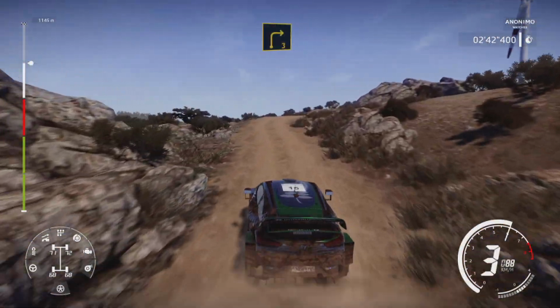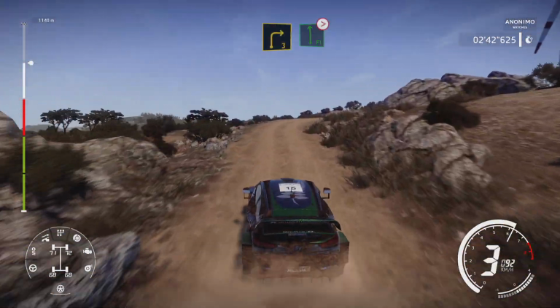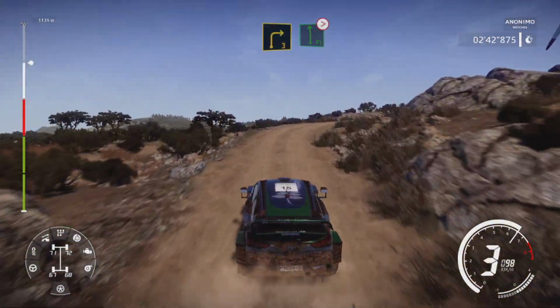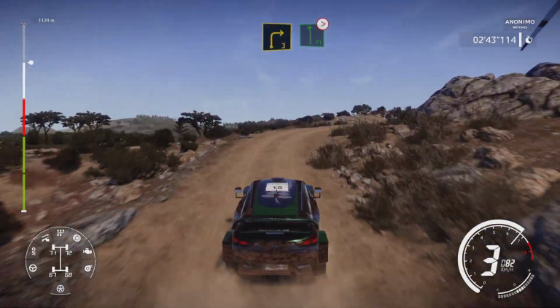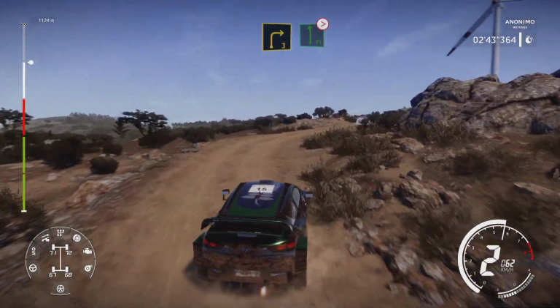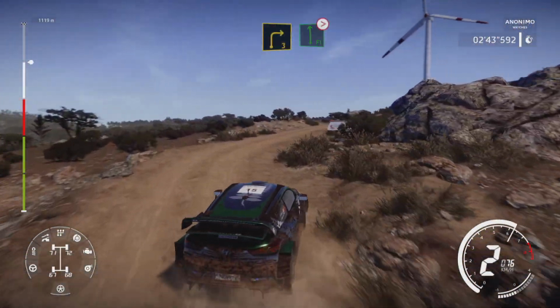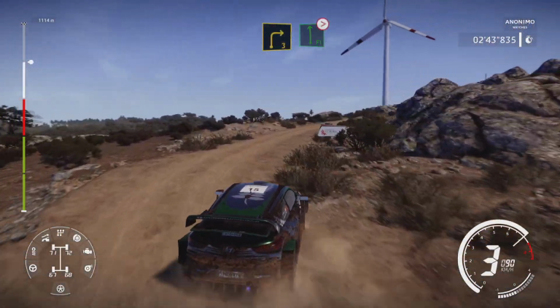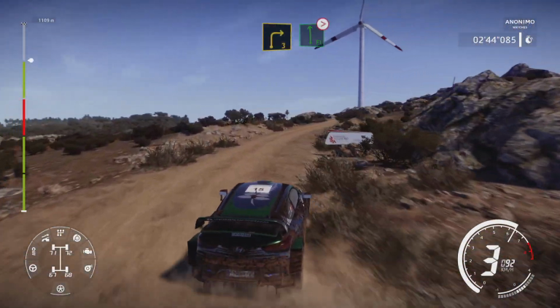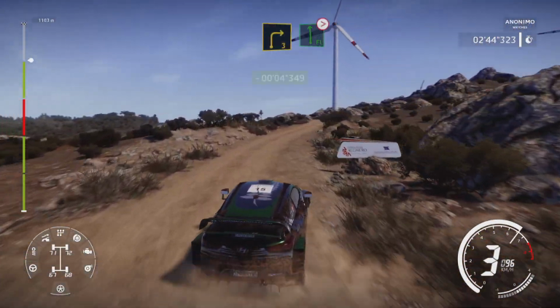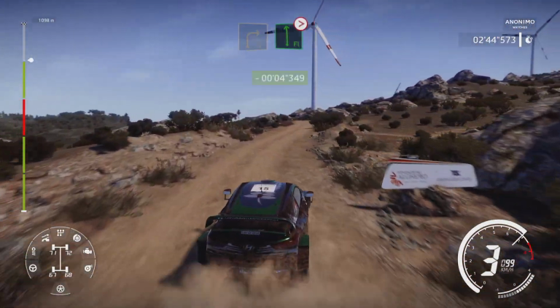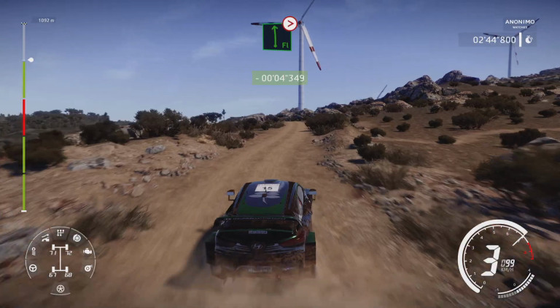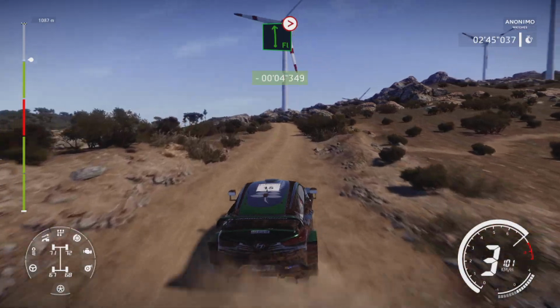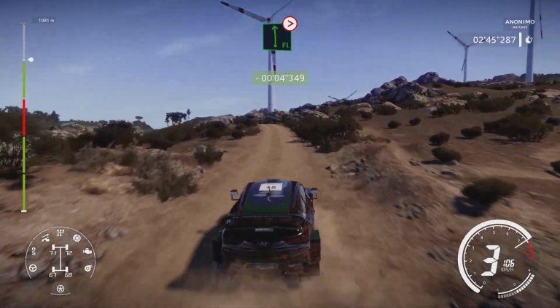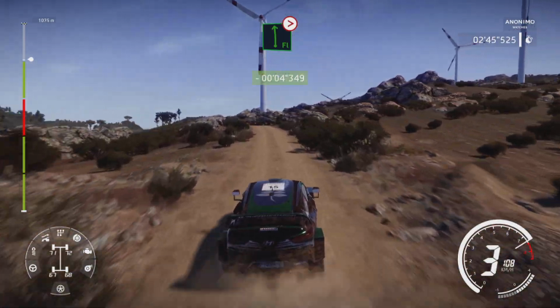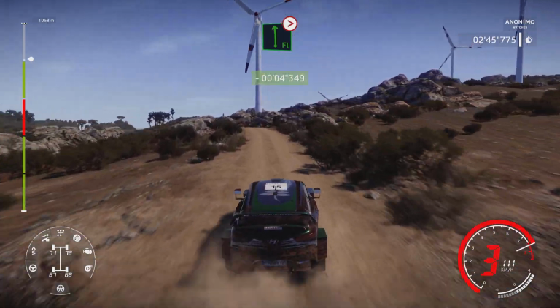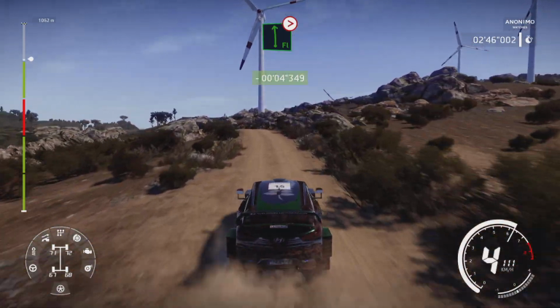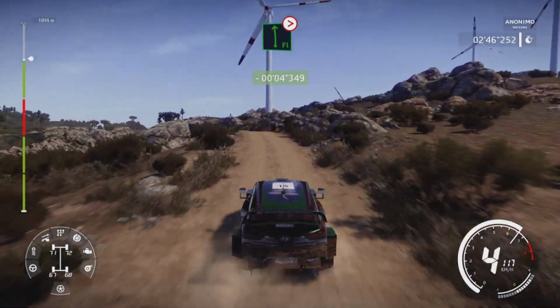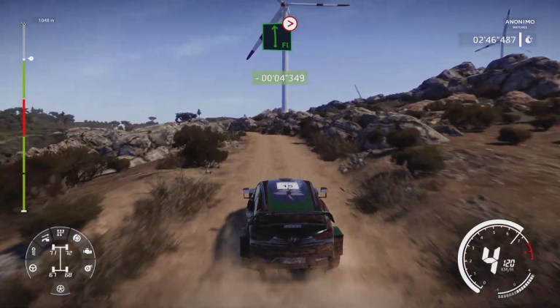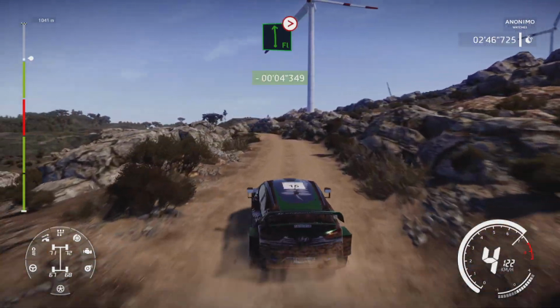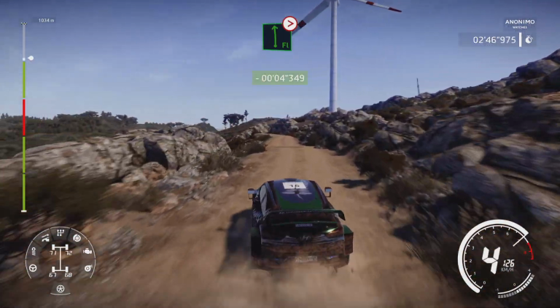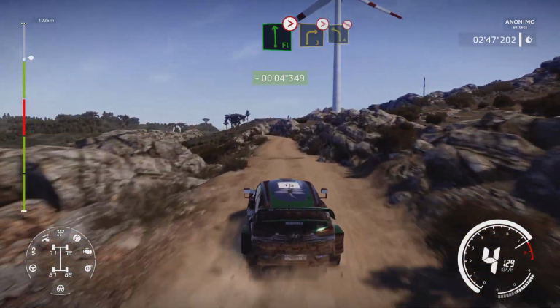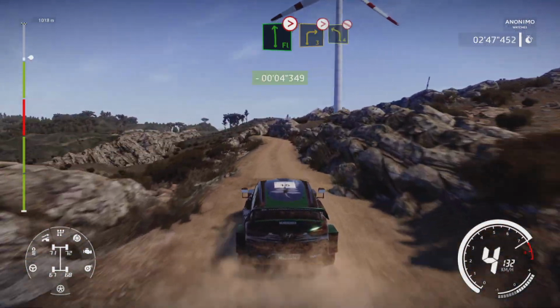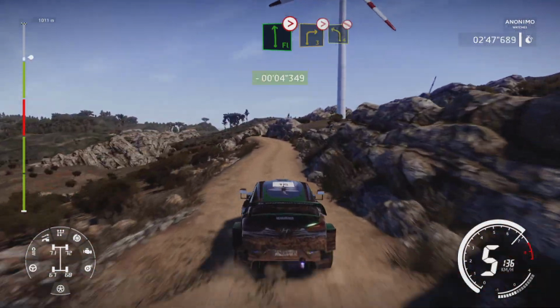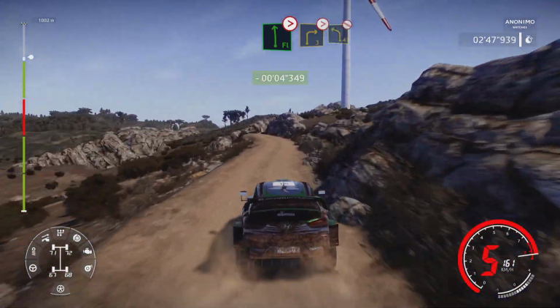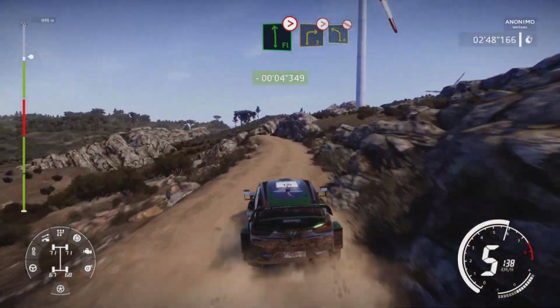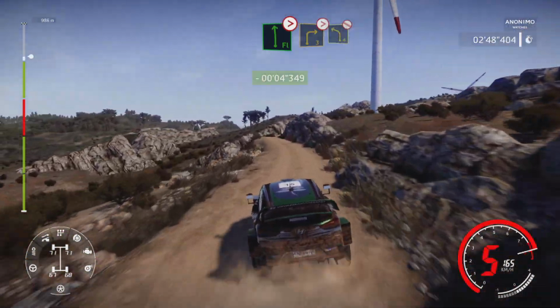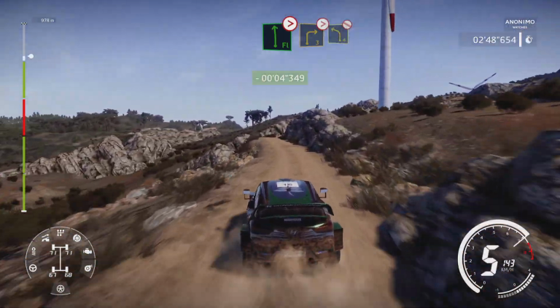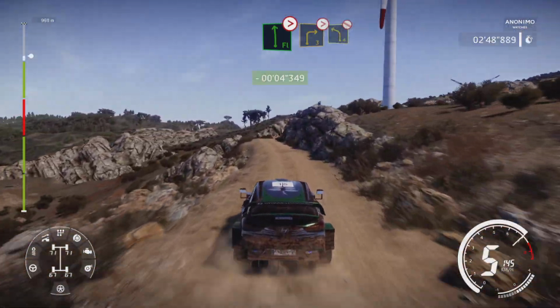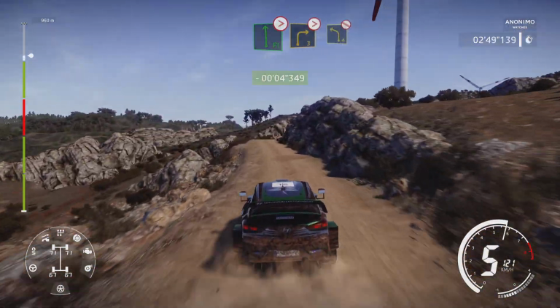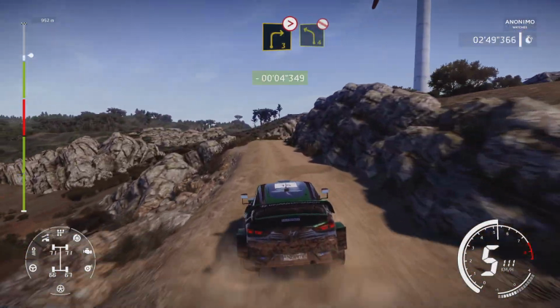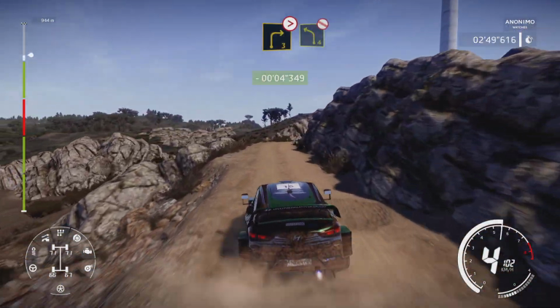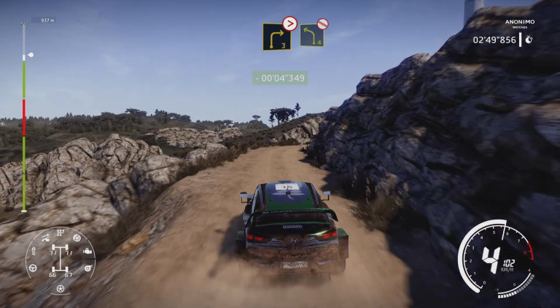And flat left, tightens, bumpy. Into right 3, tightens, into left 4 short, don't cut.